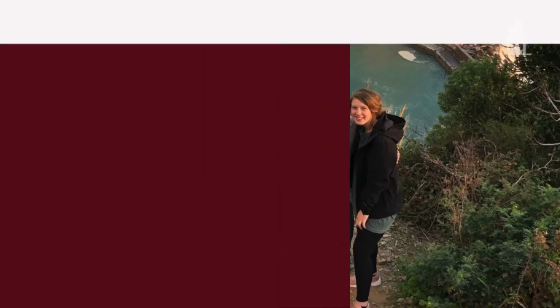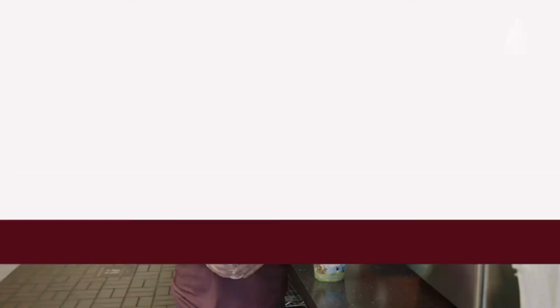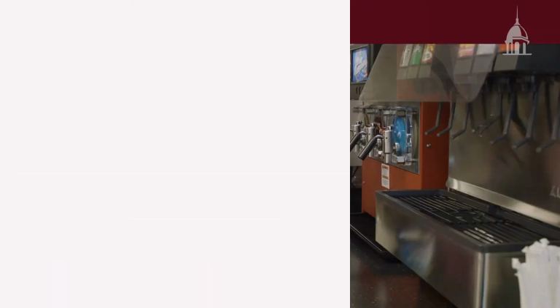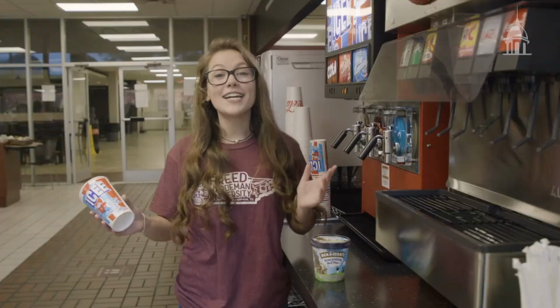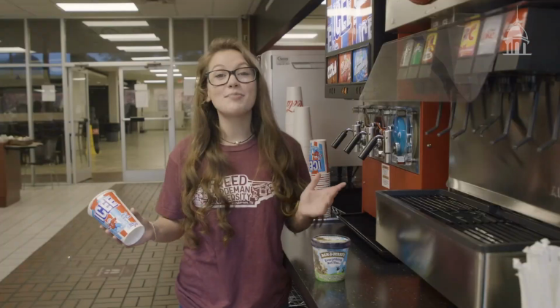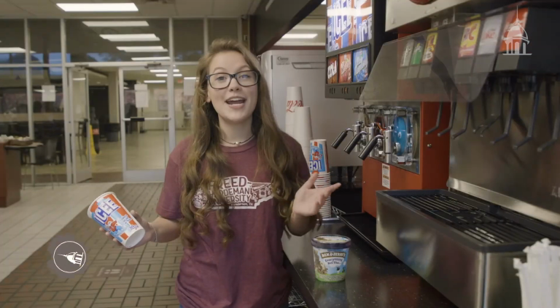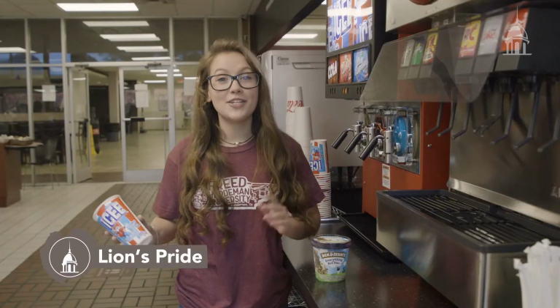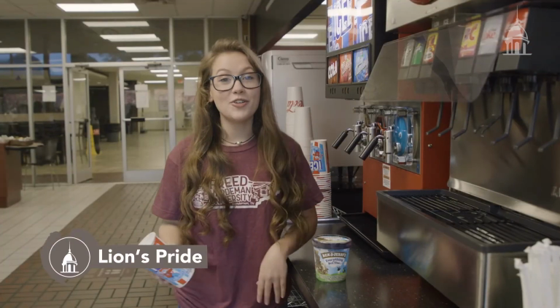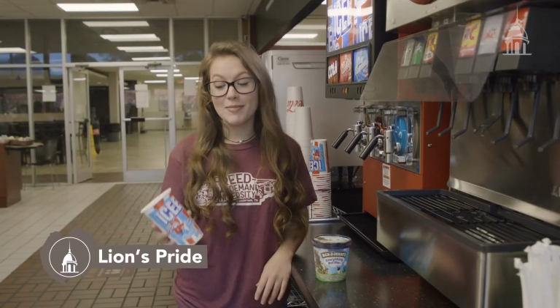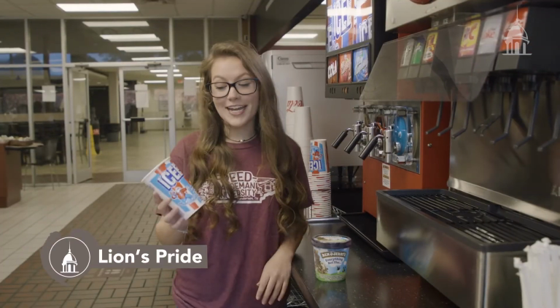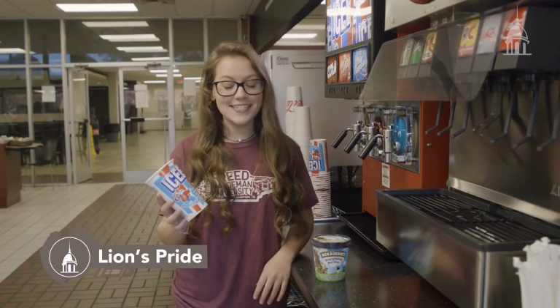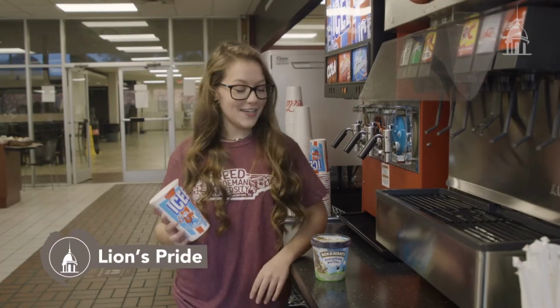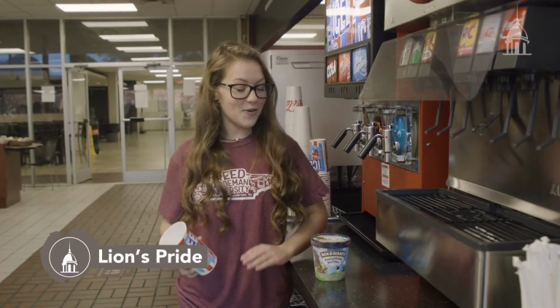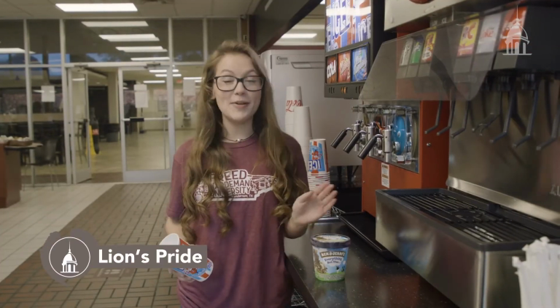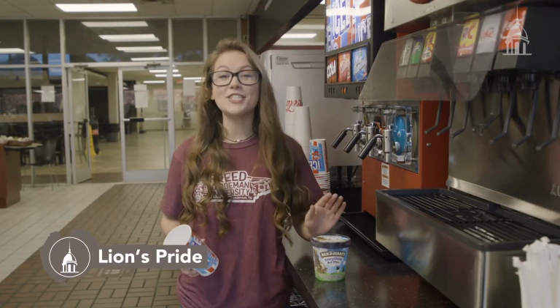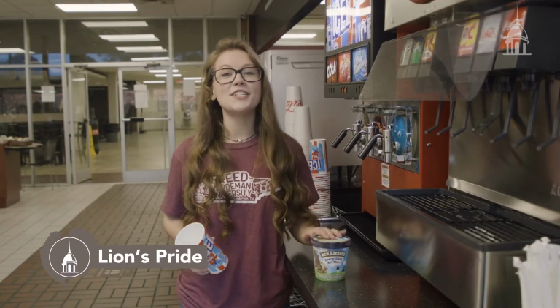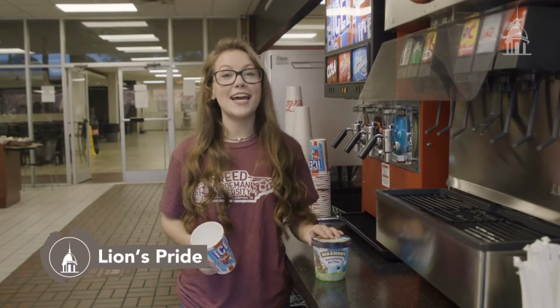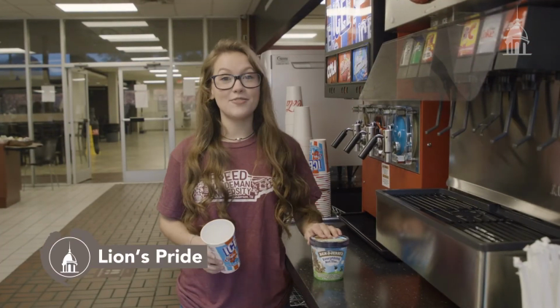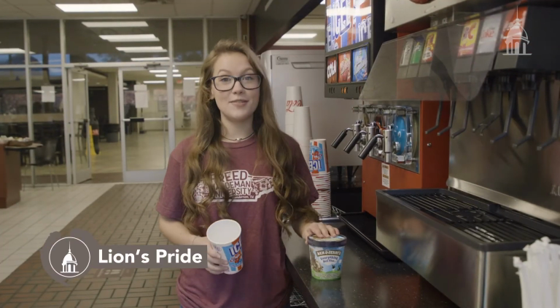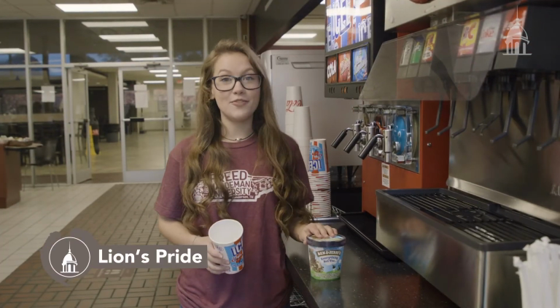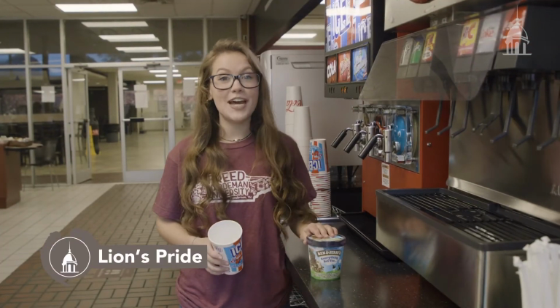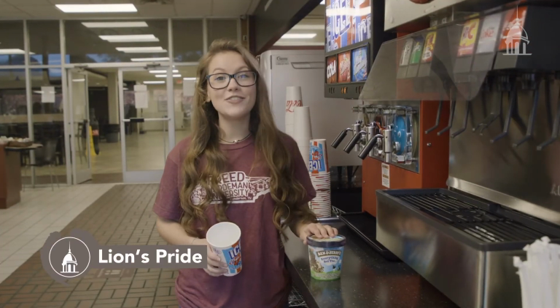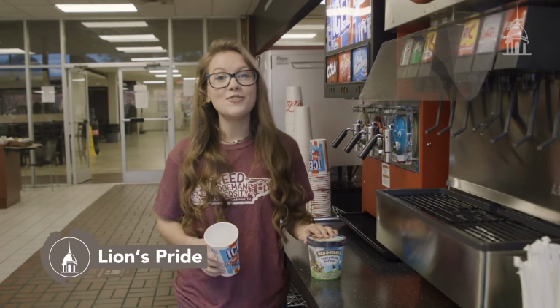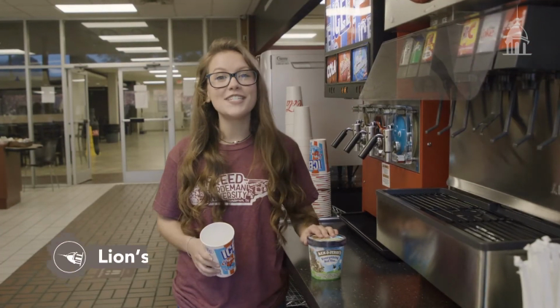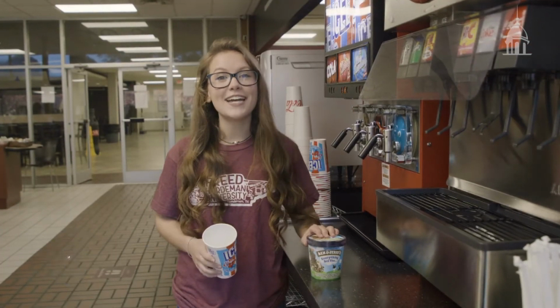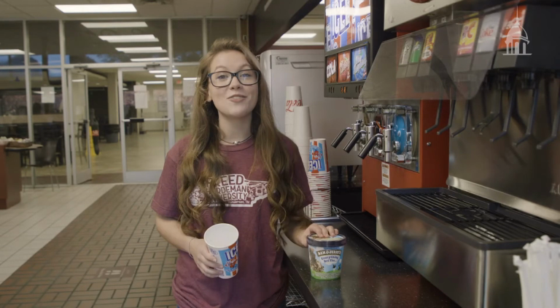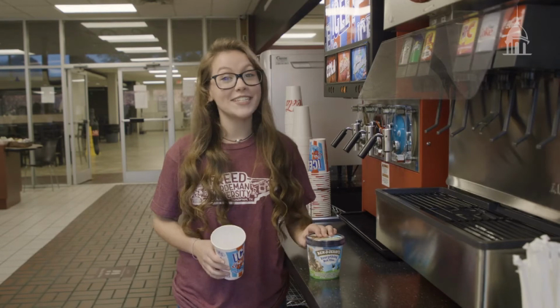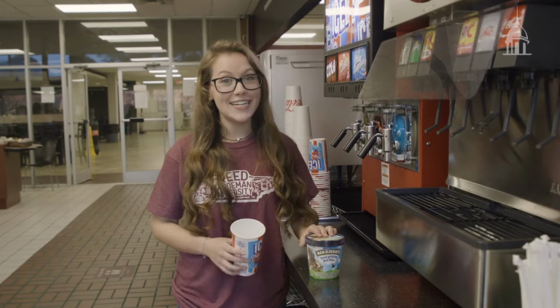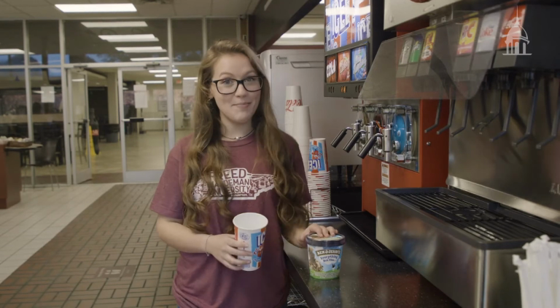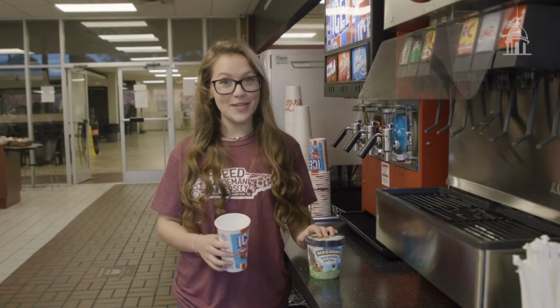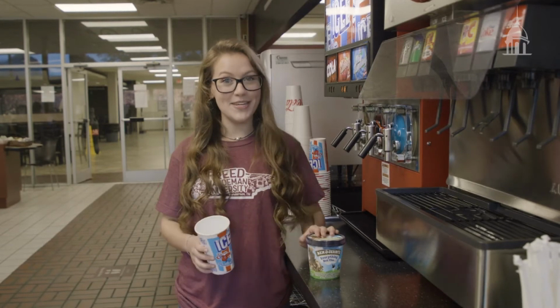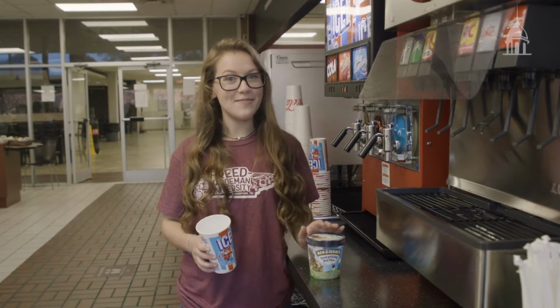Here at Lions Pride, you can grab an Icee or a Ben and Jerry's ice cream for an afternoon snack or a late-night meal.